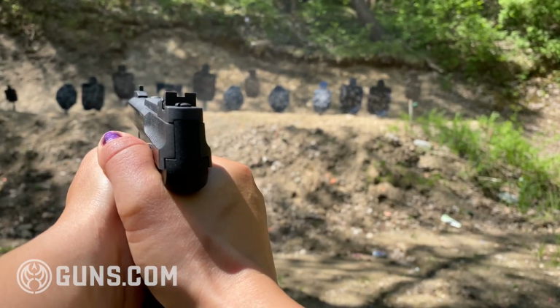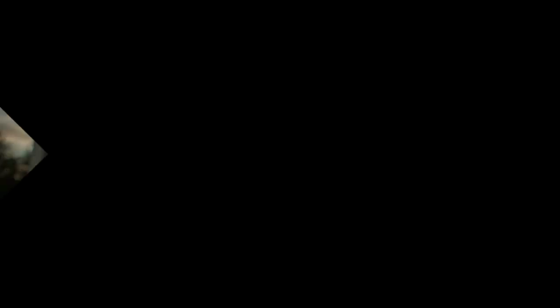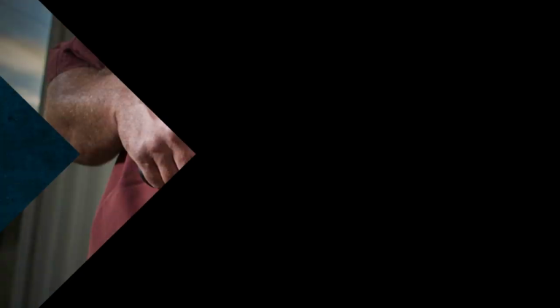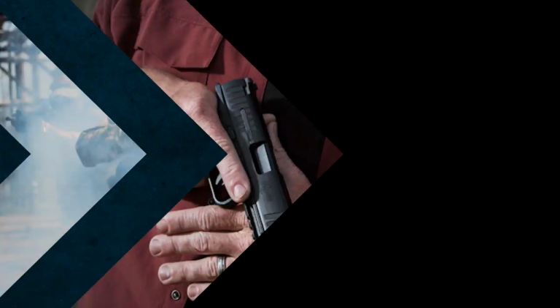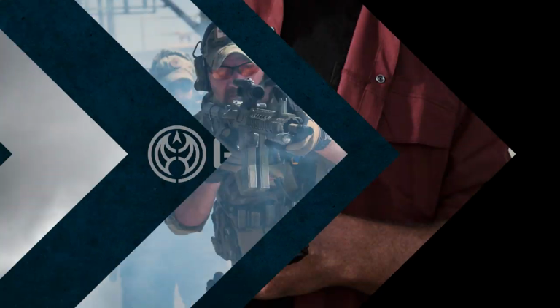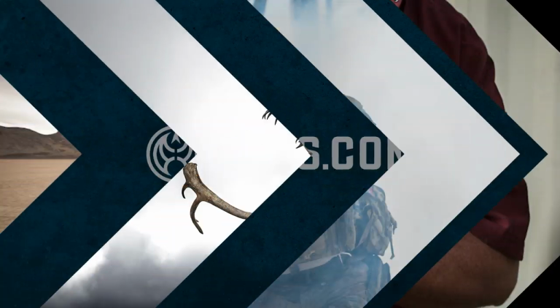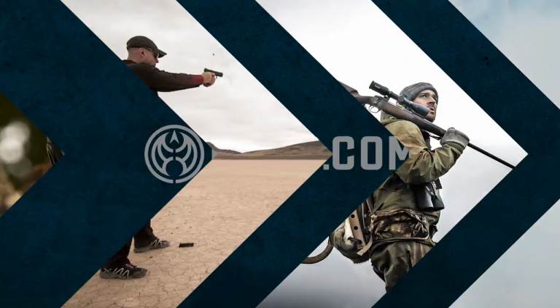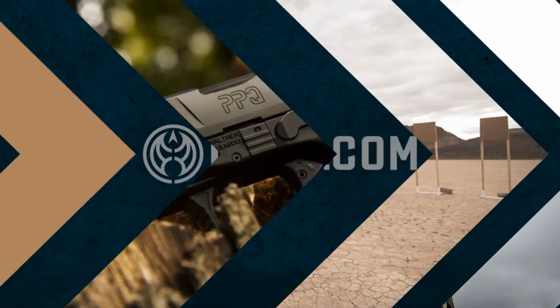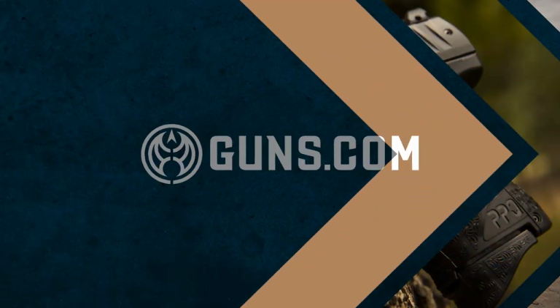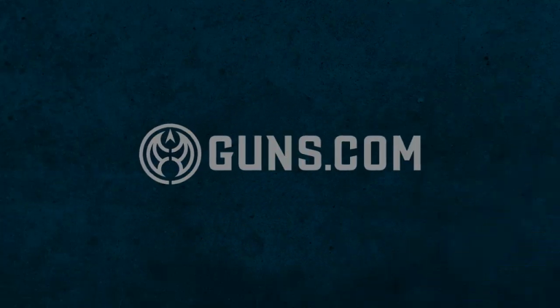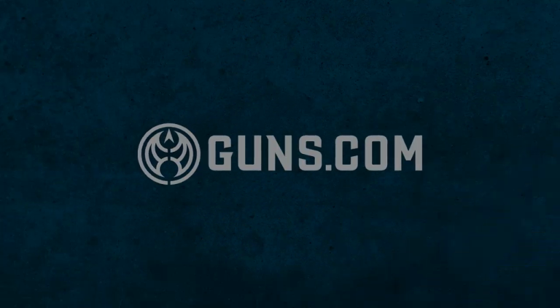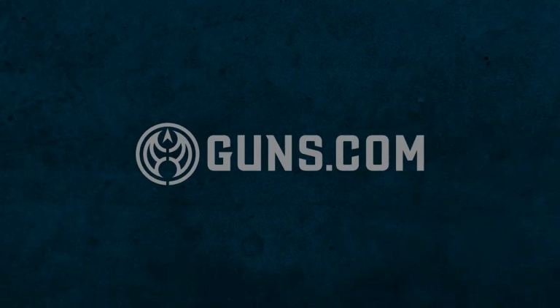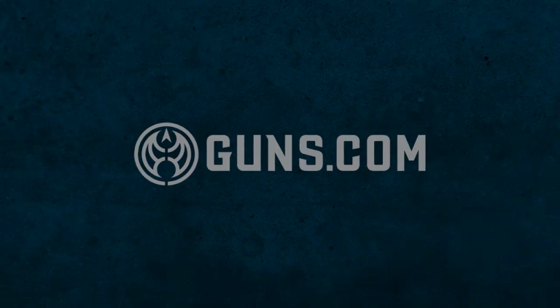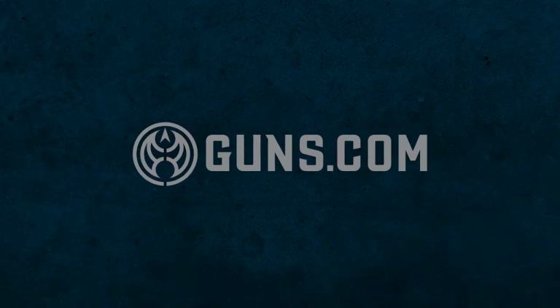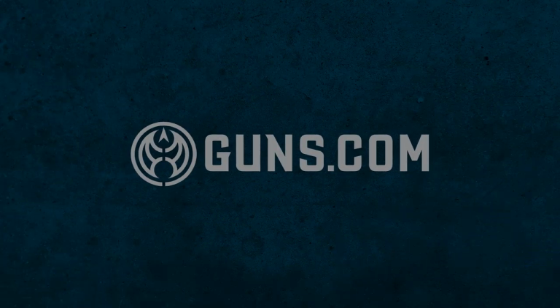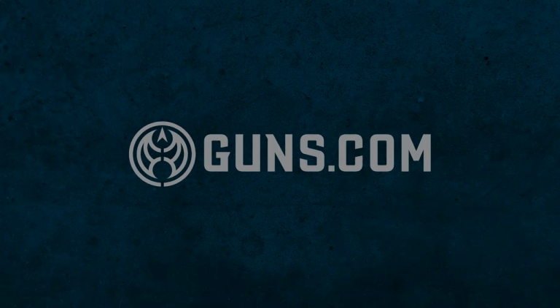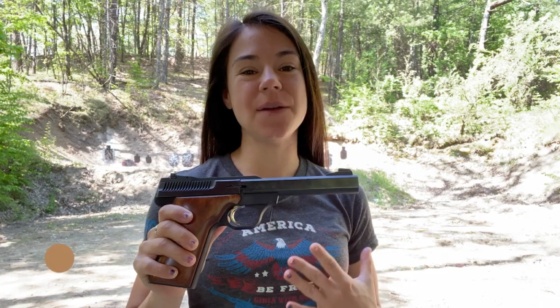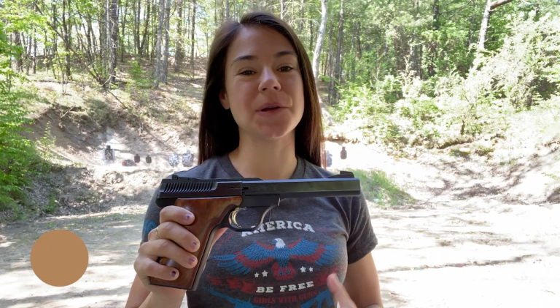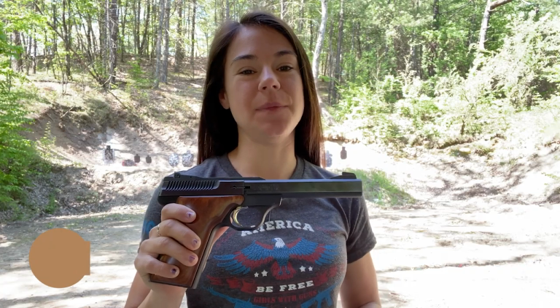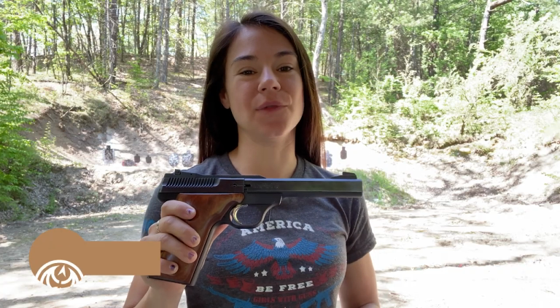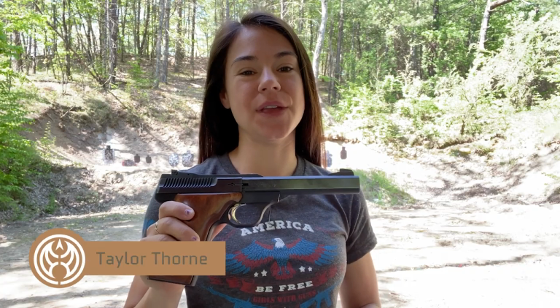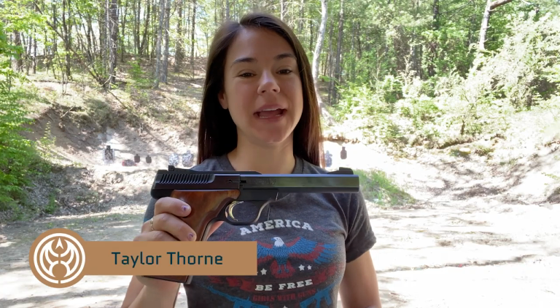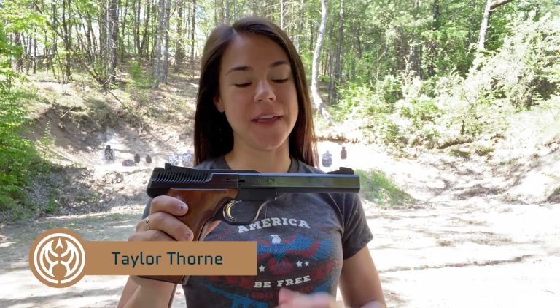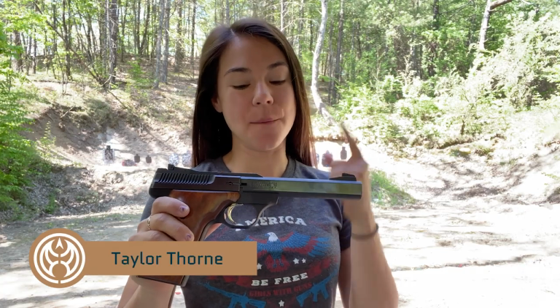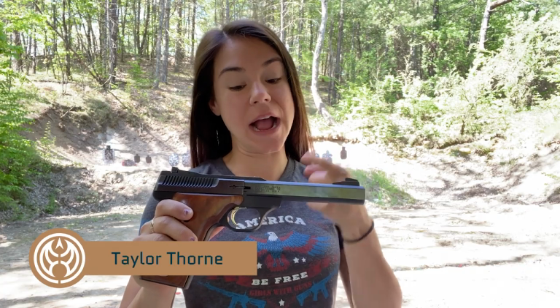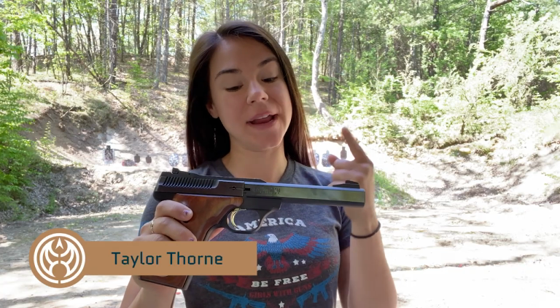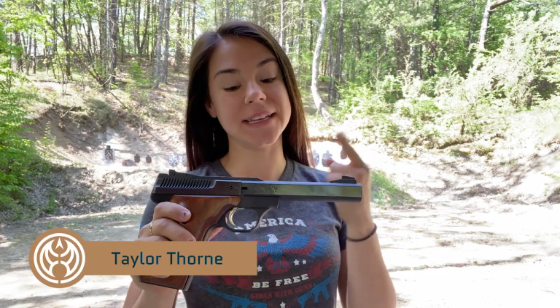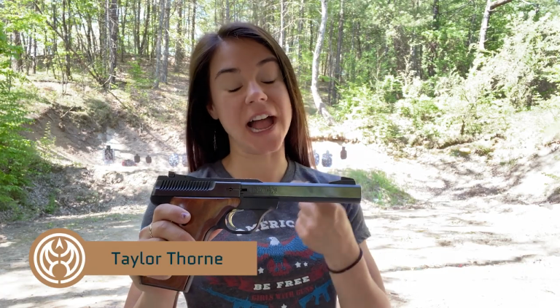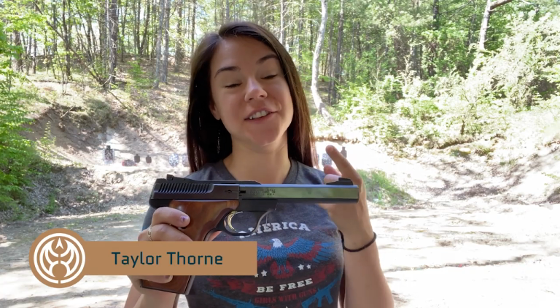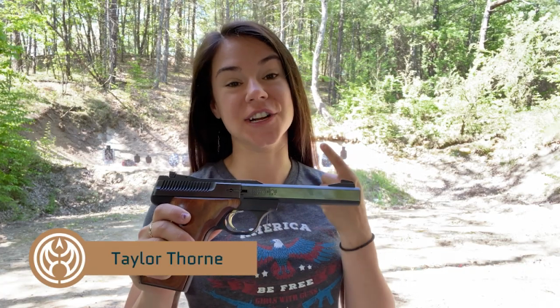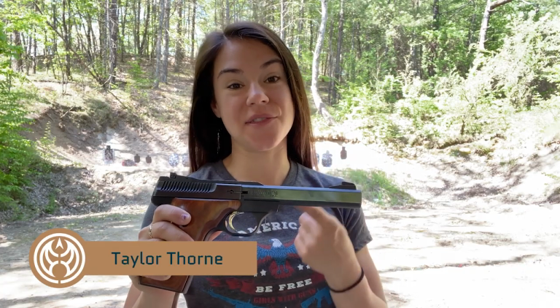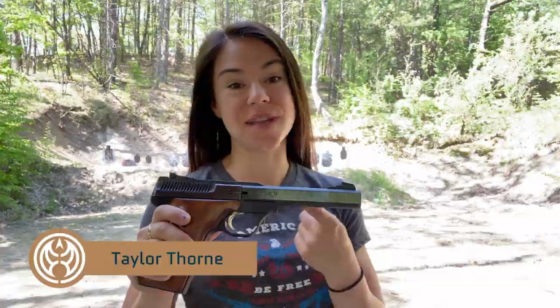Welcome back to Guns.com. My name is Taylor and today we're going to be reviewing the Browning Challenger 3.